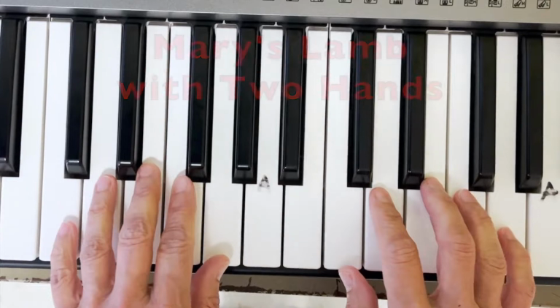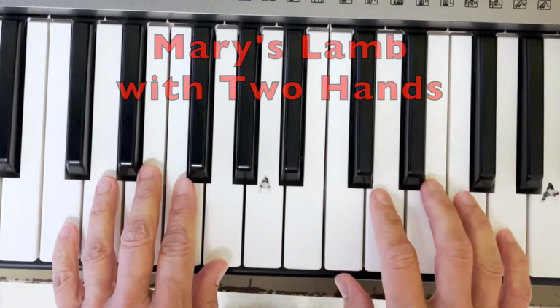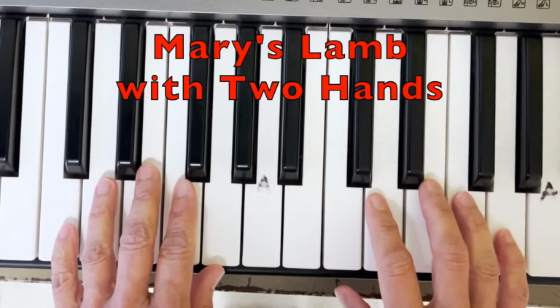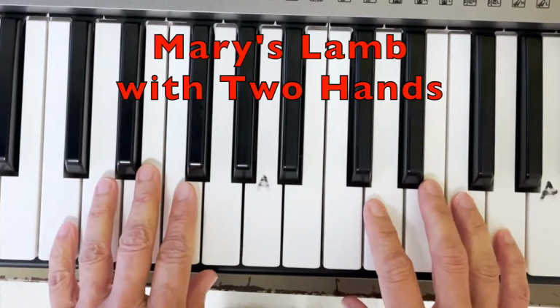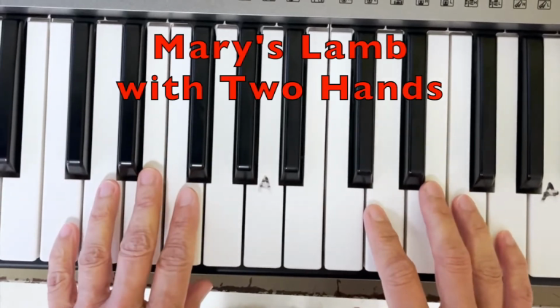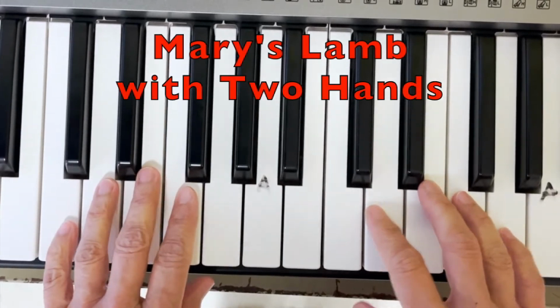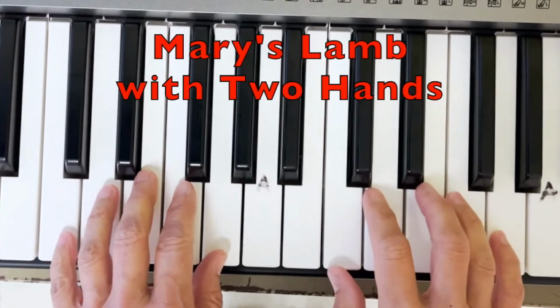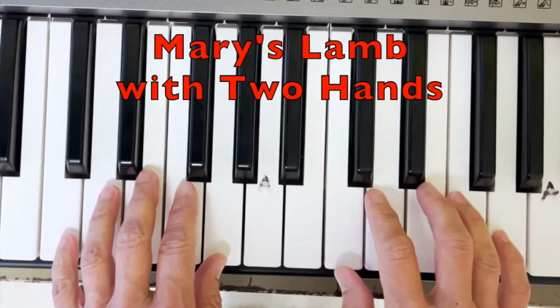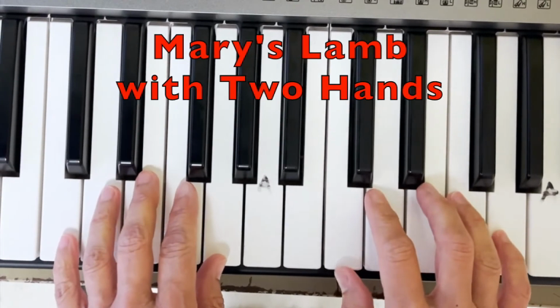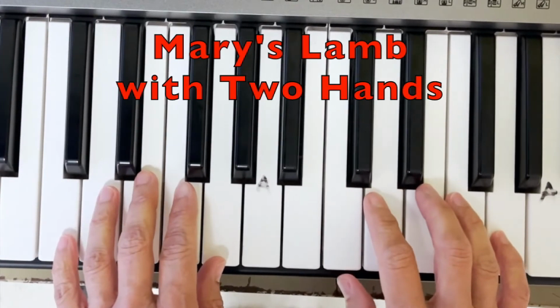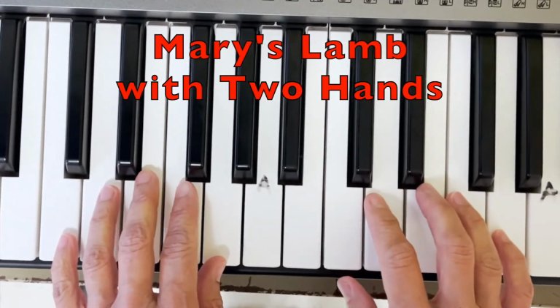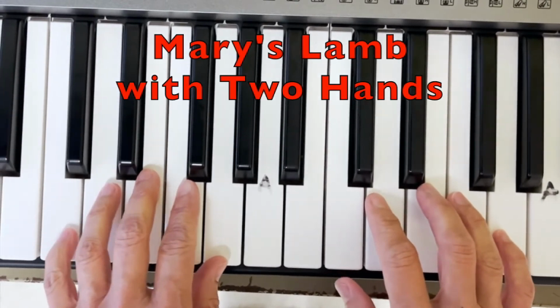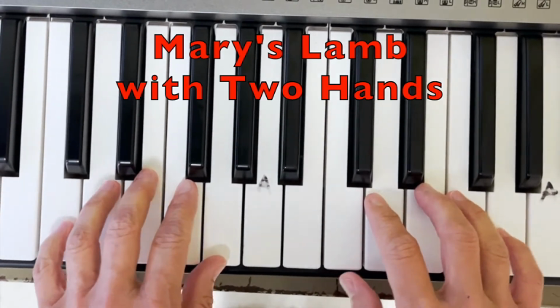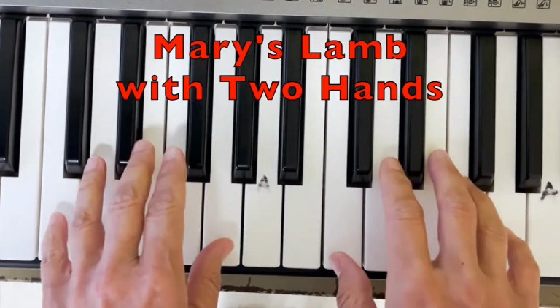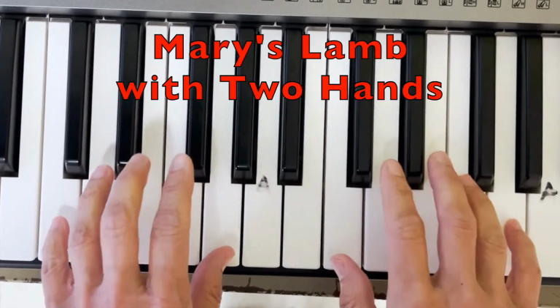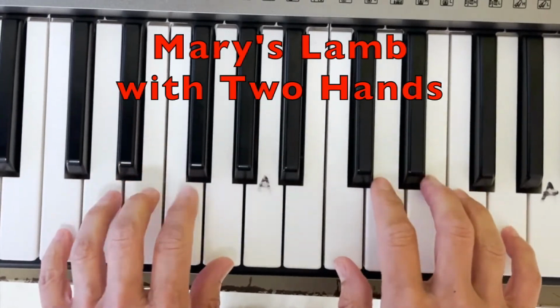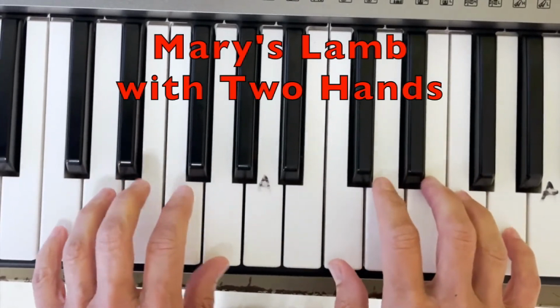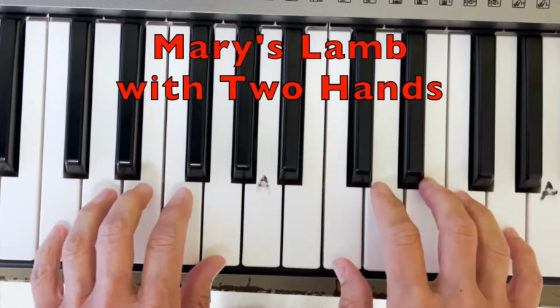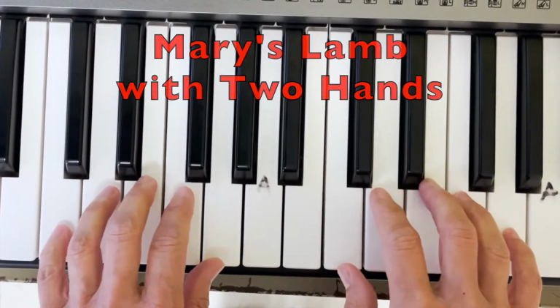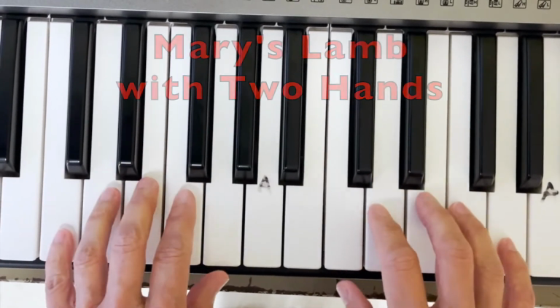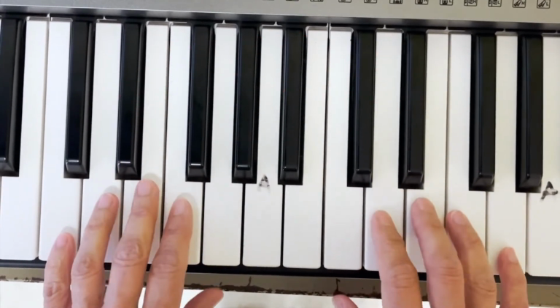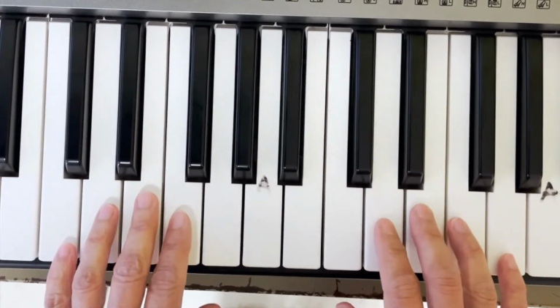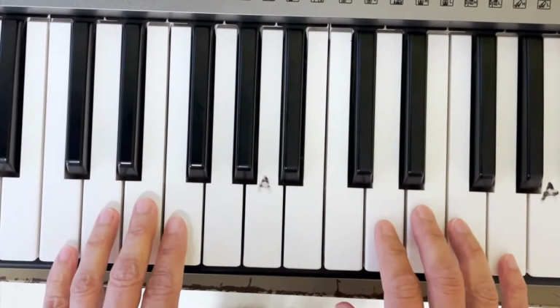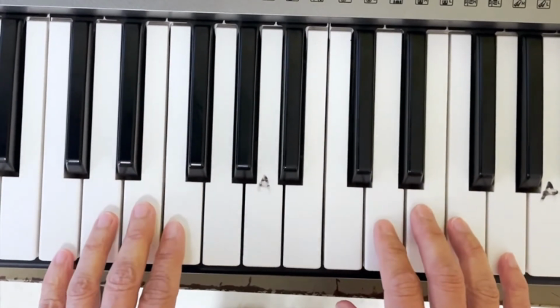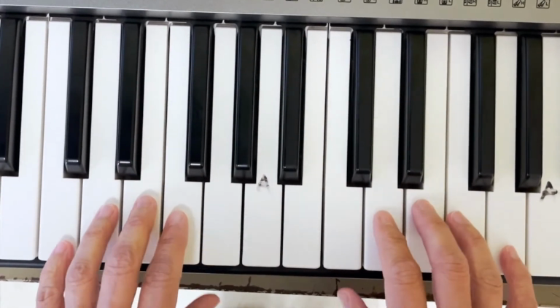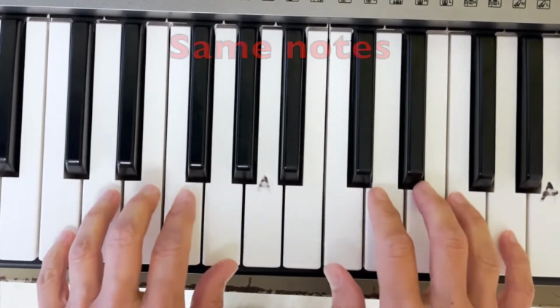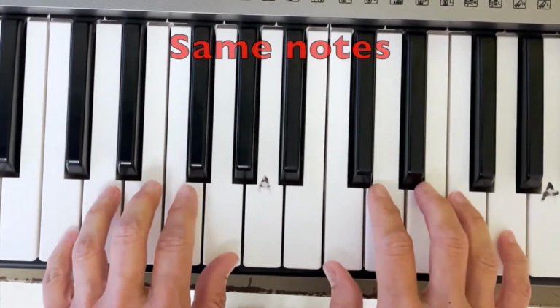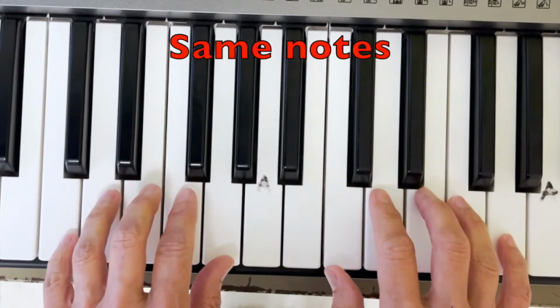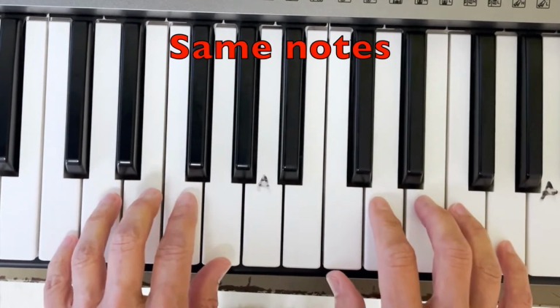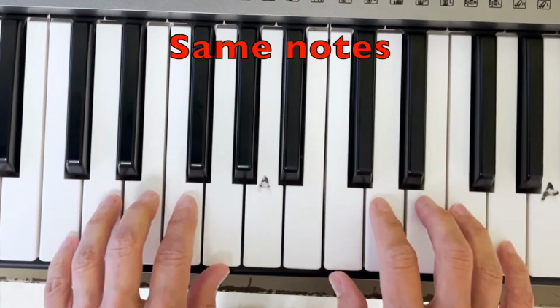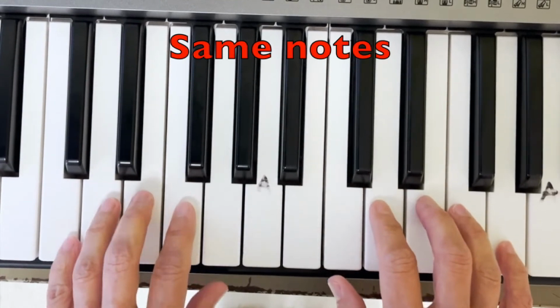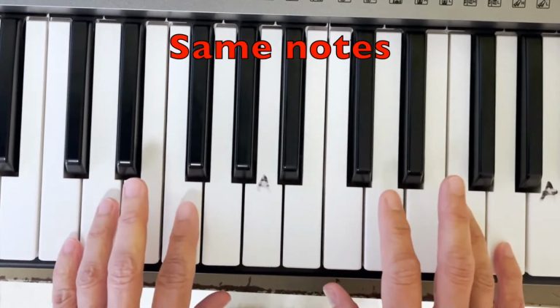Let's play Mary Had a Little Lamb with both hands at the same time, doing the same notes.